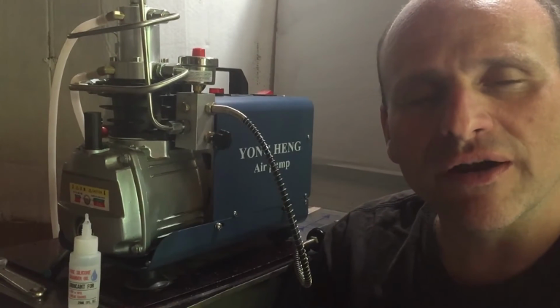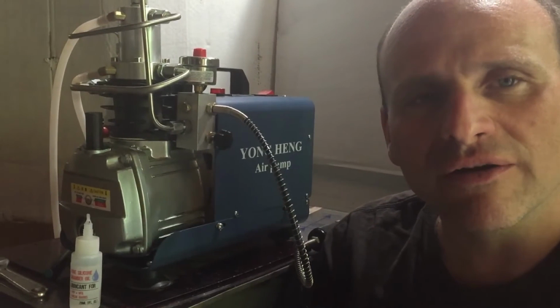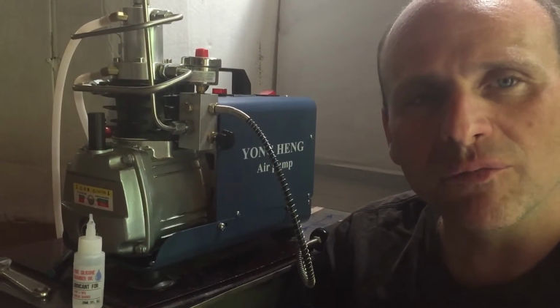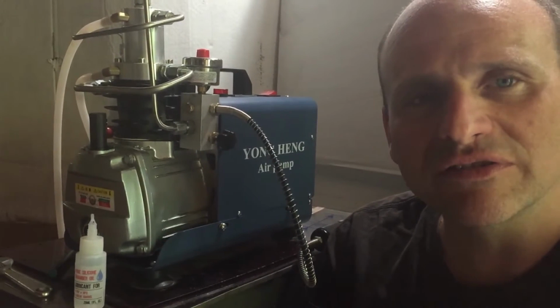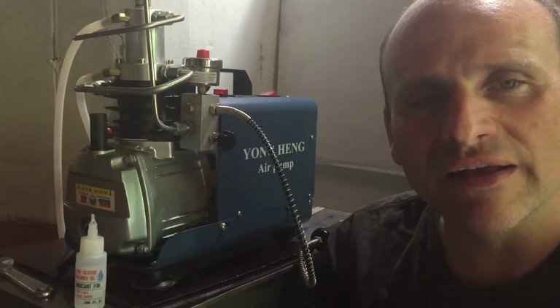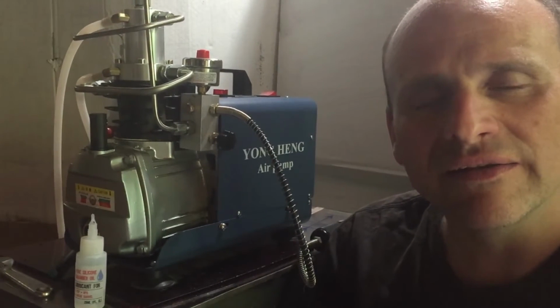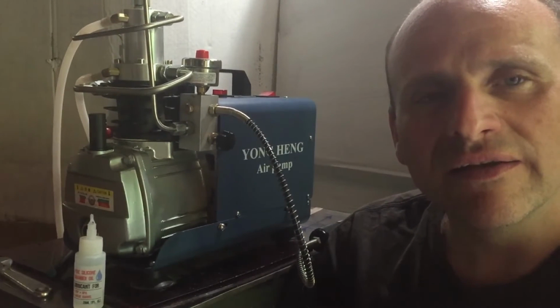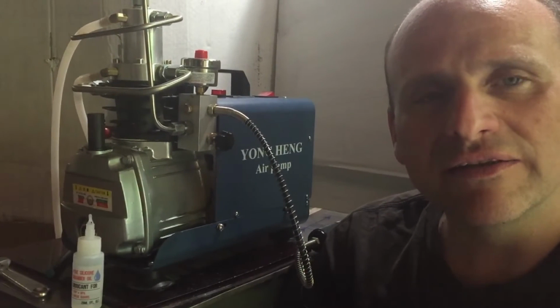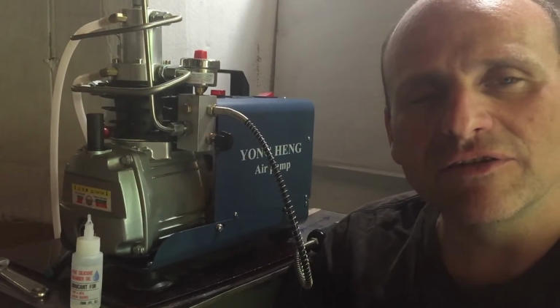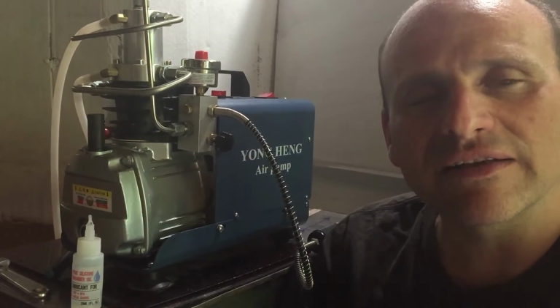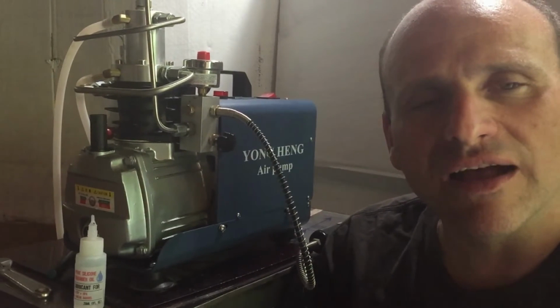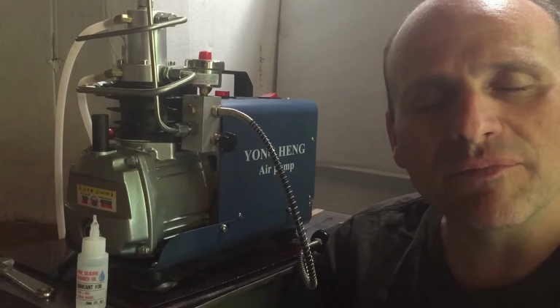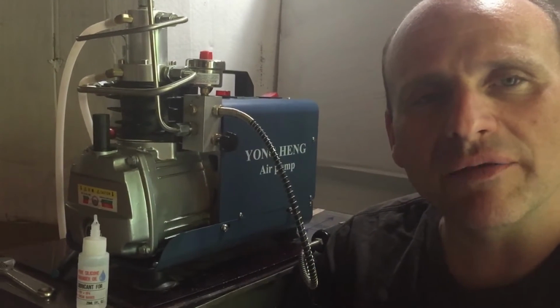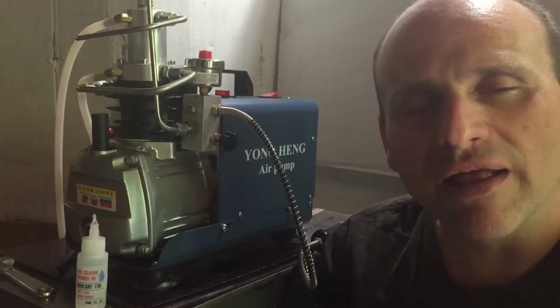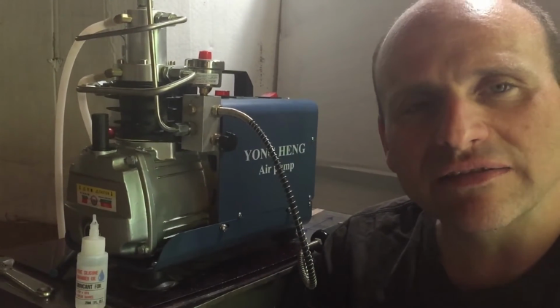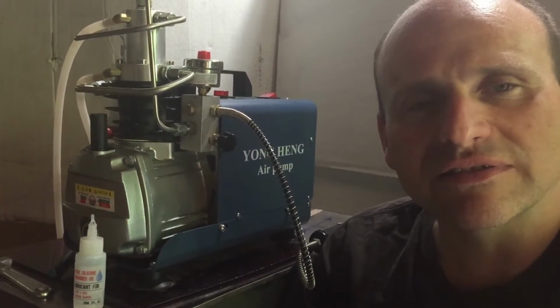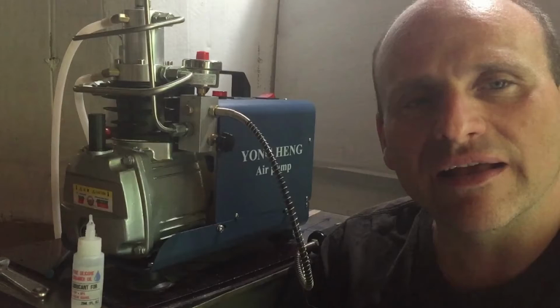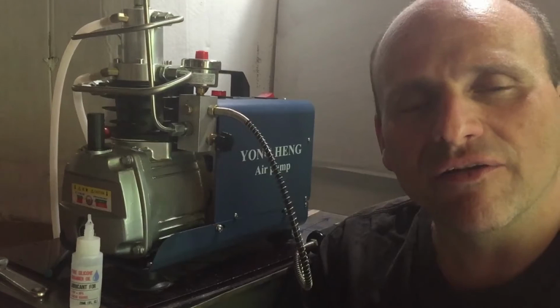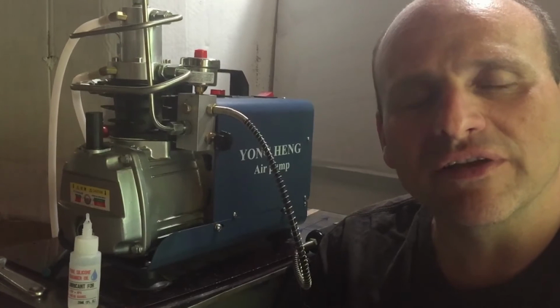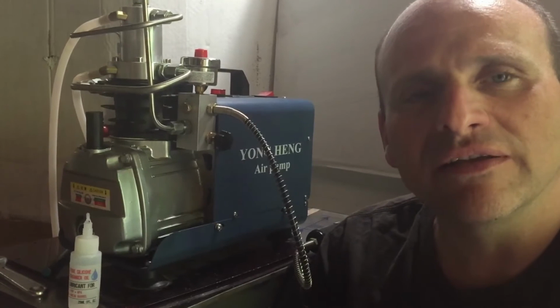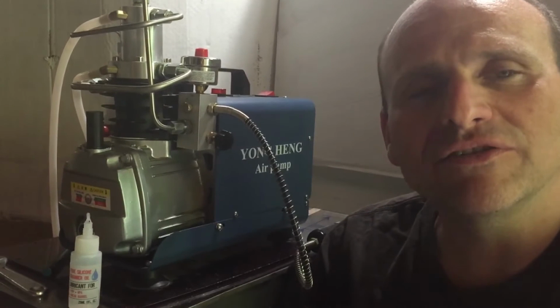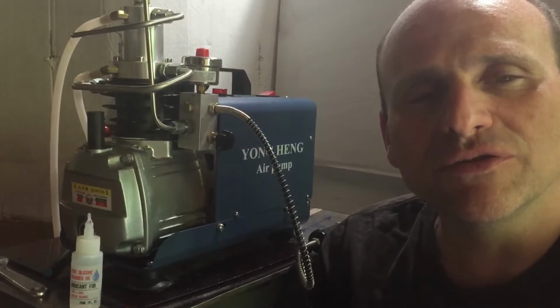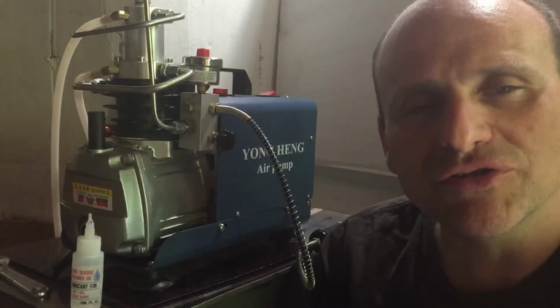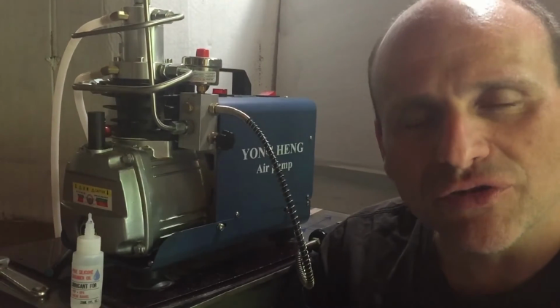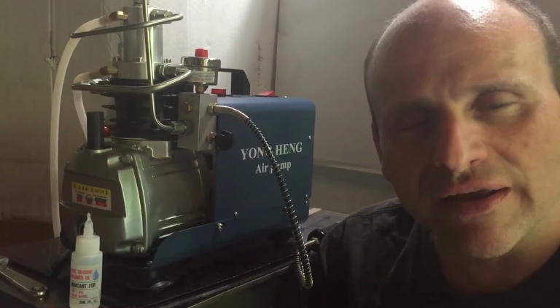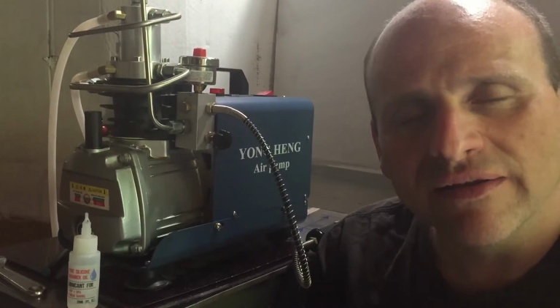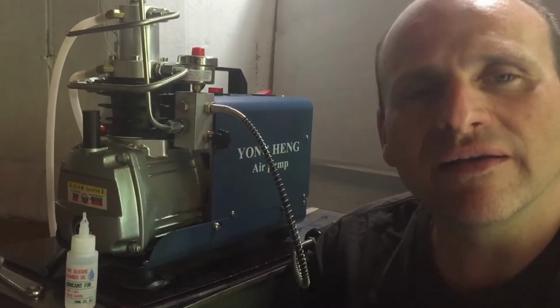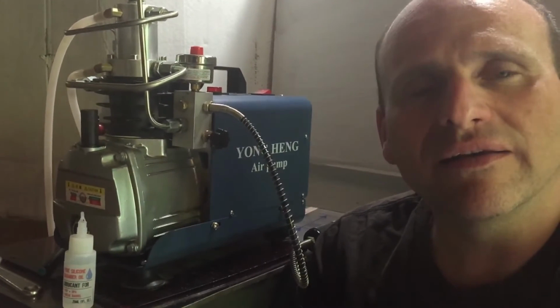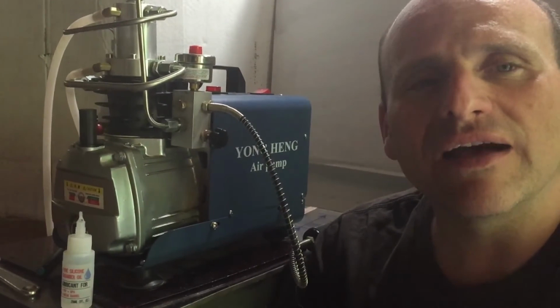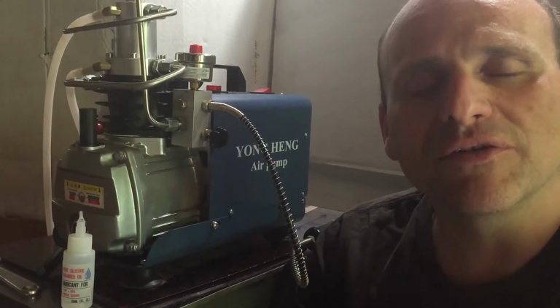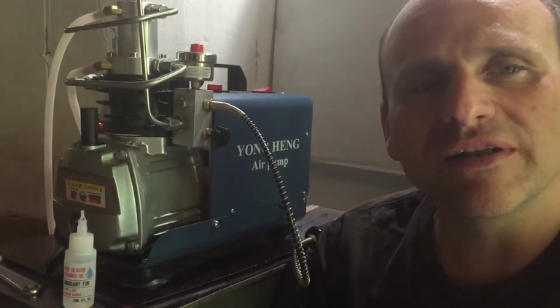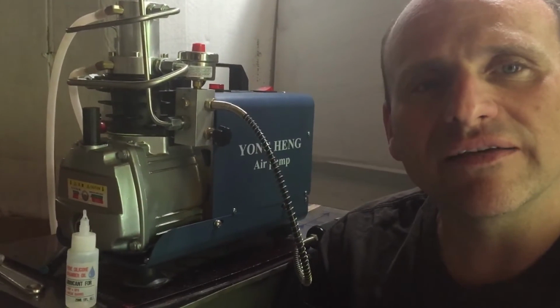A few minutes and you'll be back up and running, enjoying your air gun once again. Until next time — God bless, stay healthy, shoot straight, and have a good day.